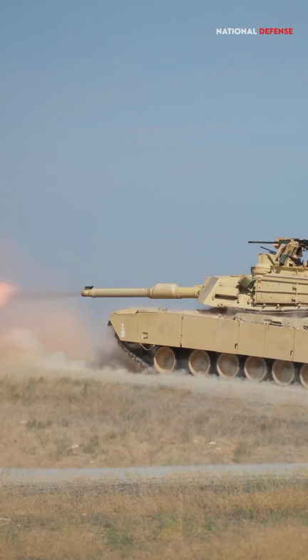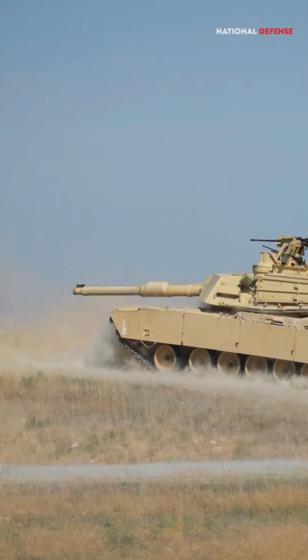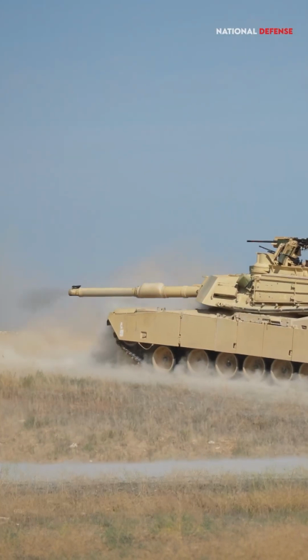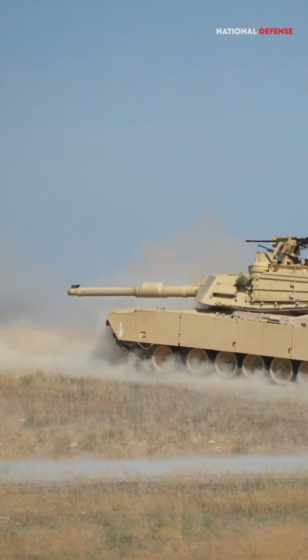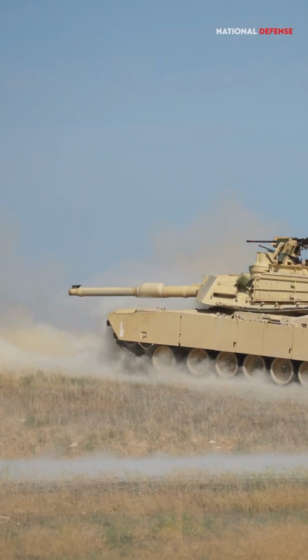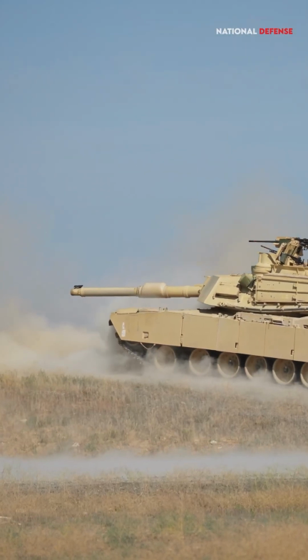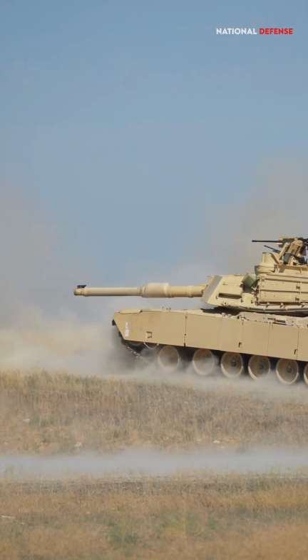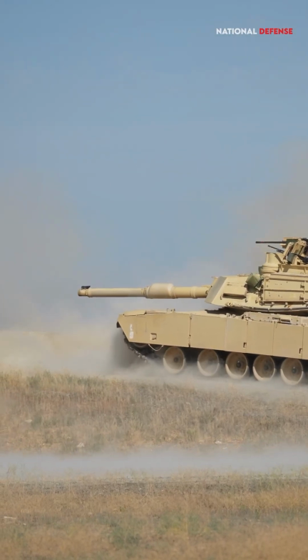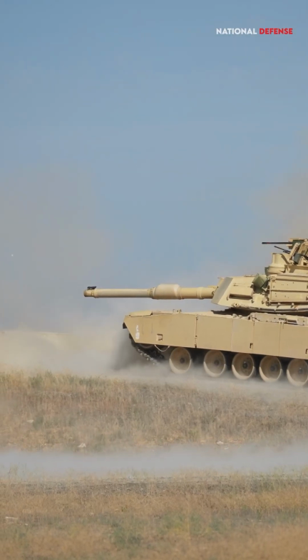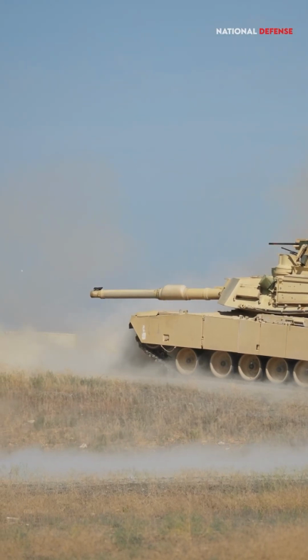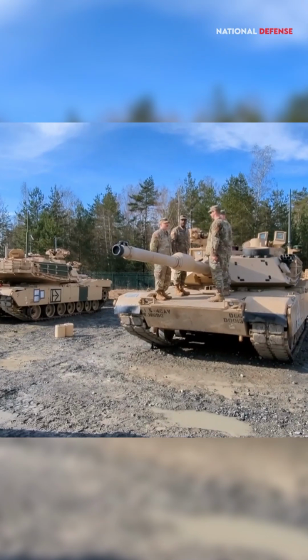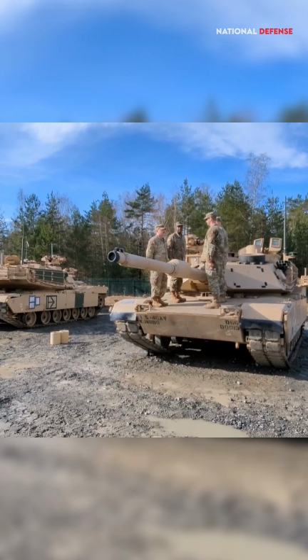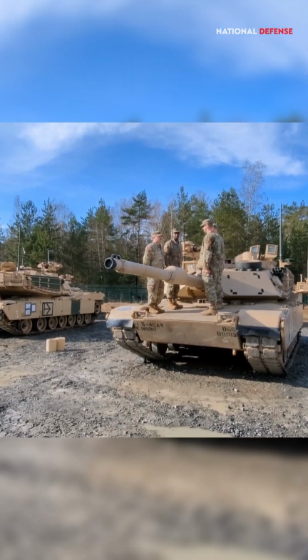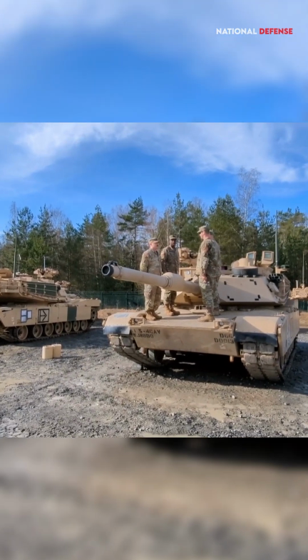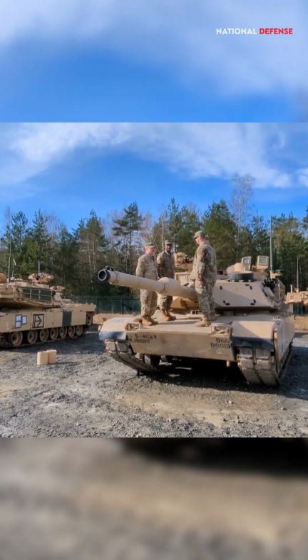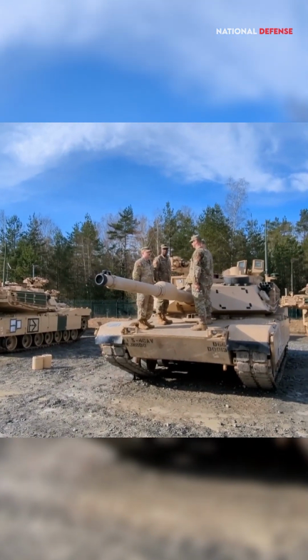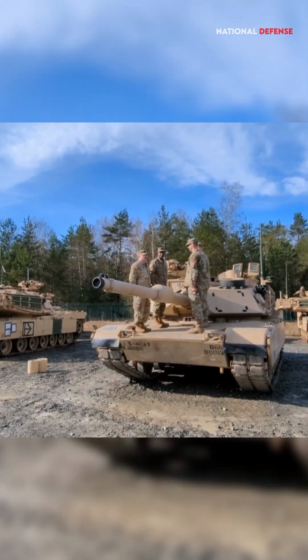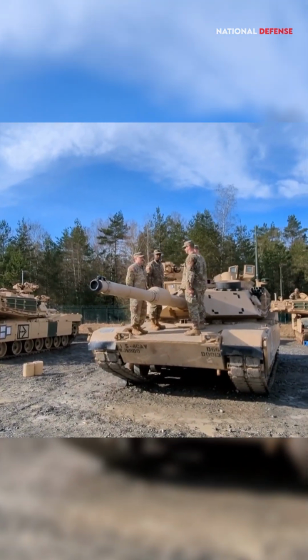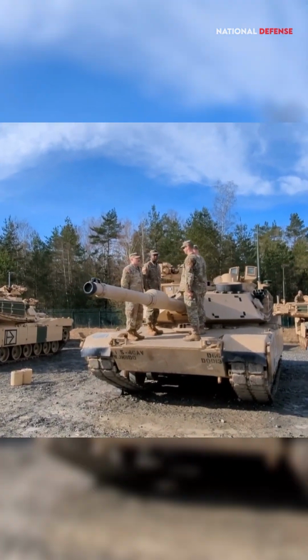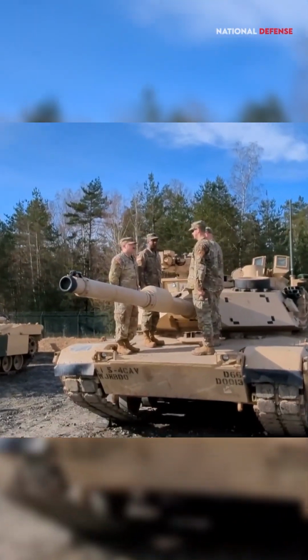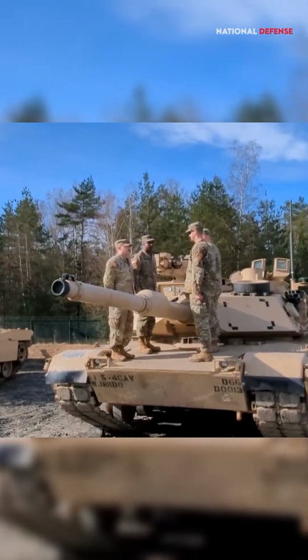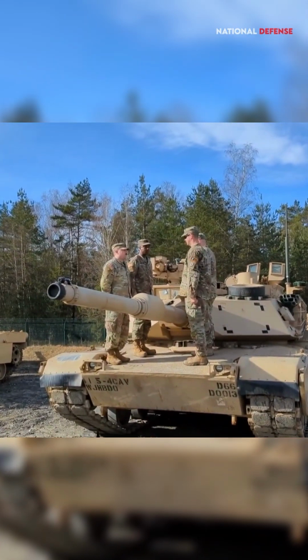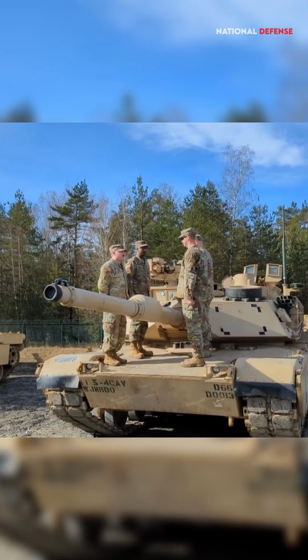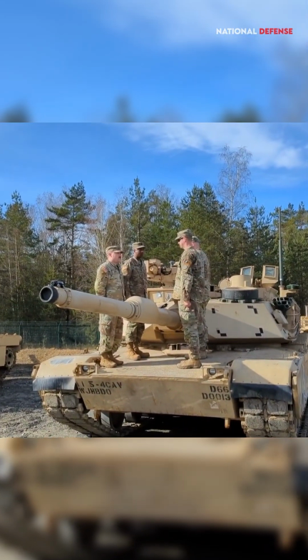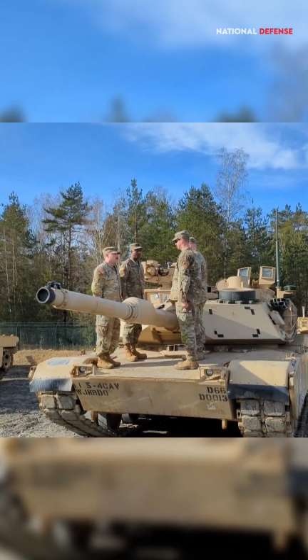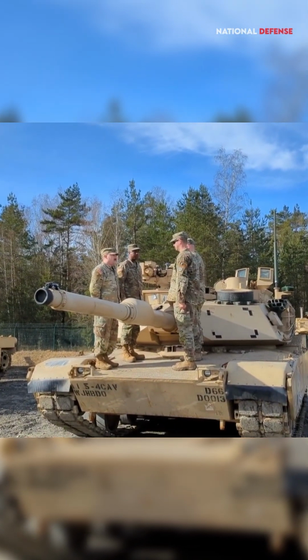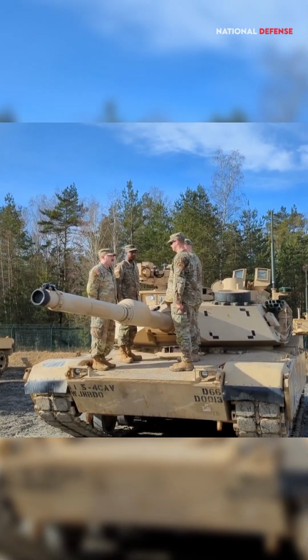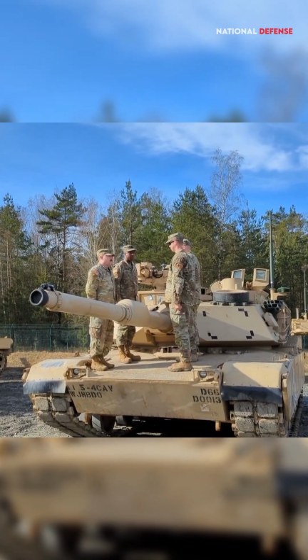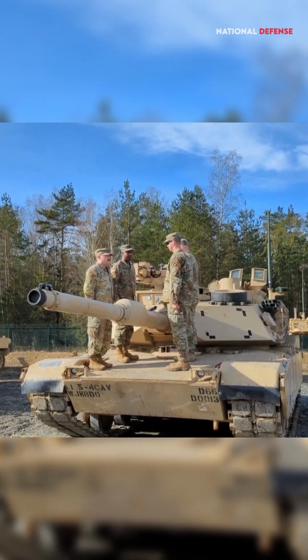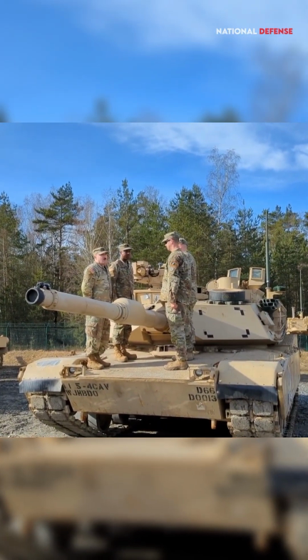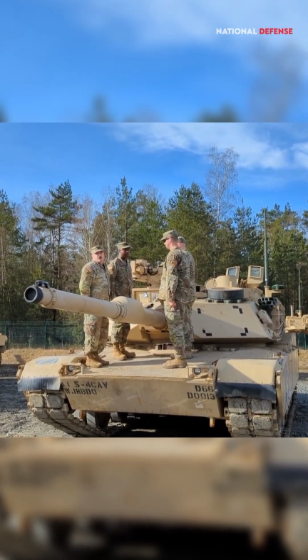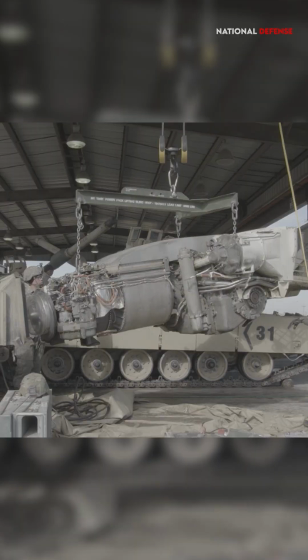All of this comes at a cost. The Abrams consumes a lot of fuel per mile, and it is expensive to operate.